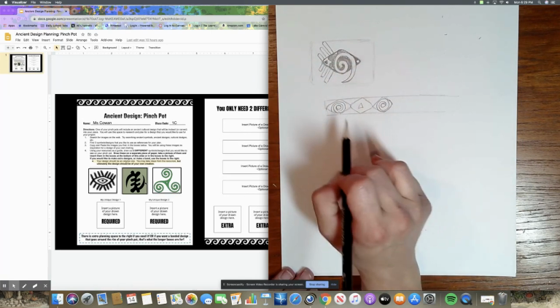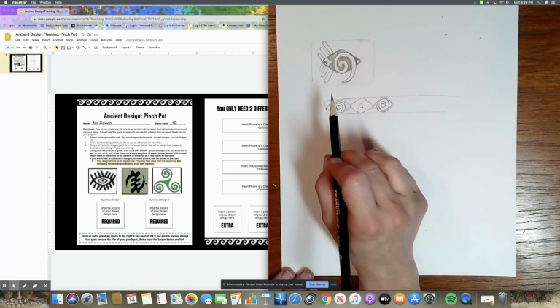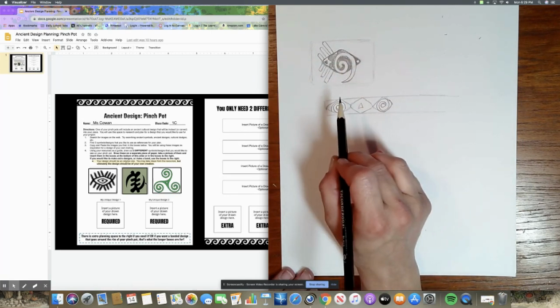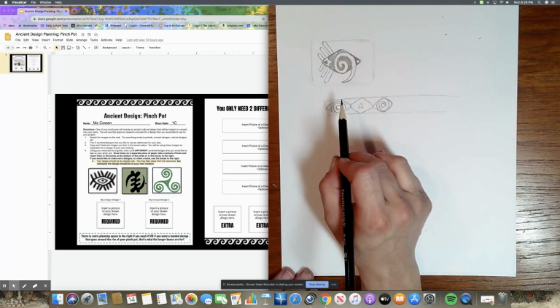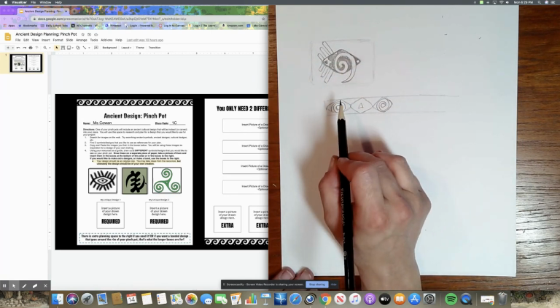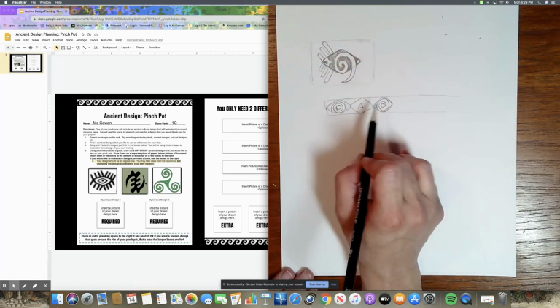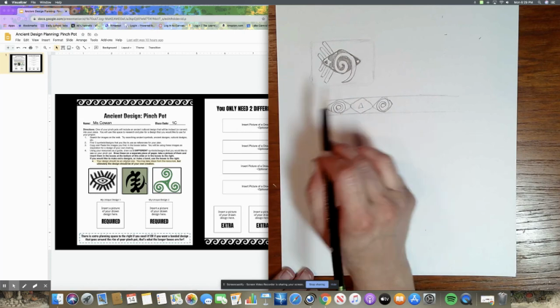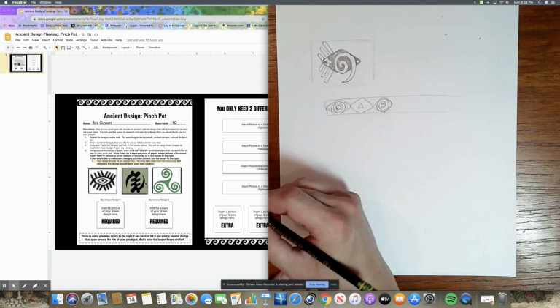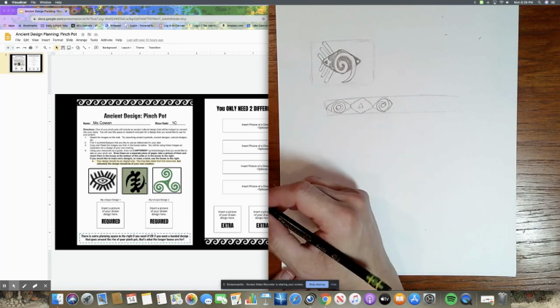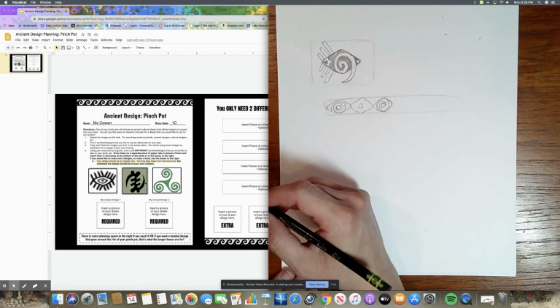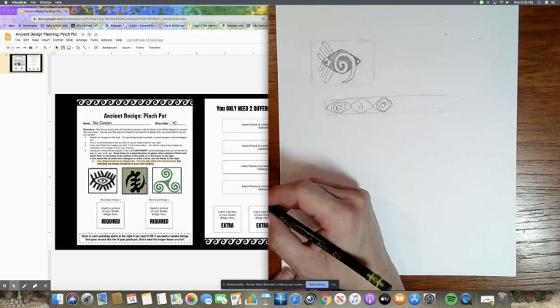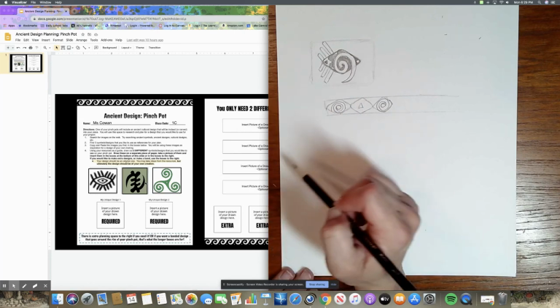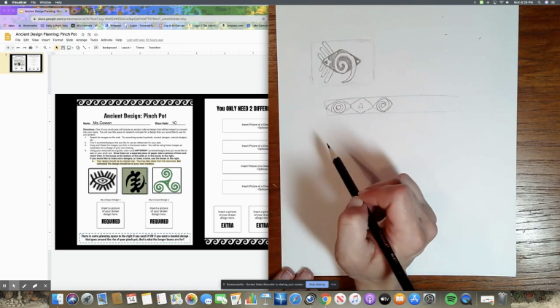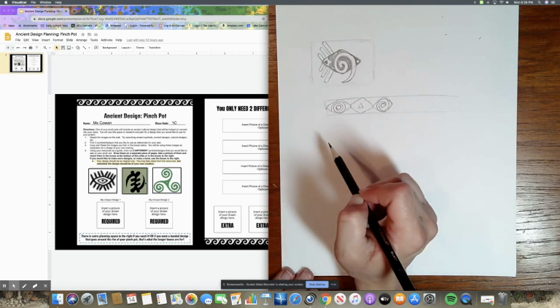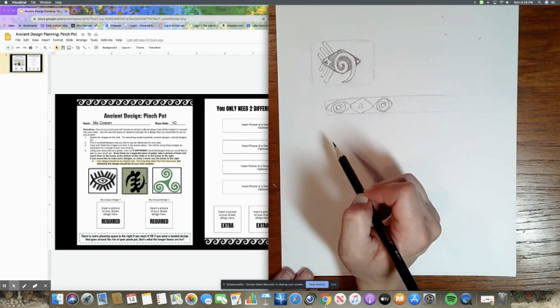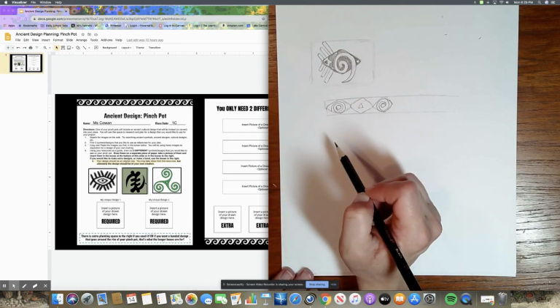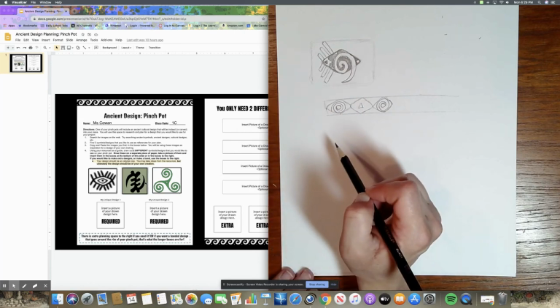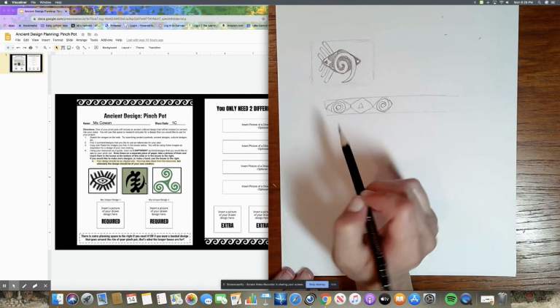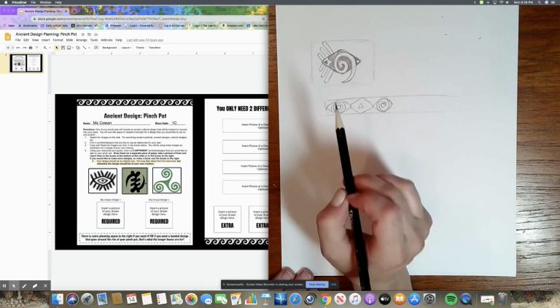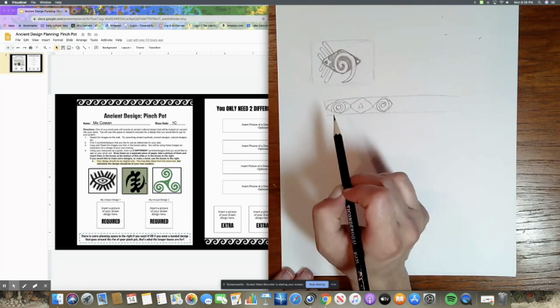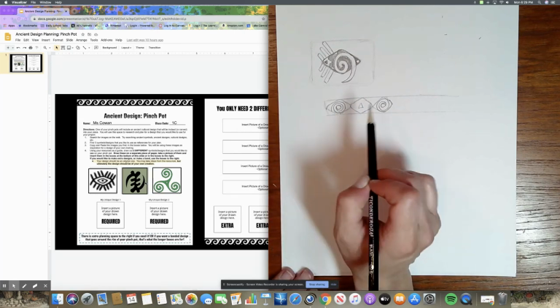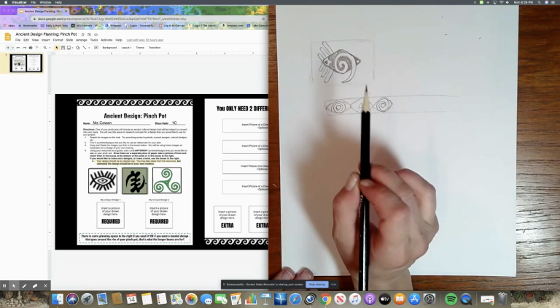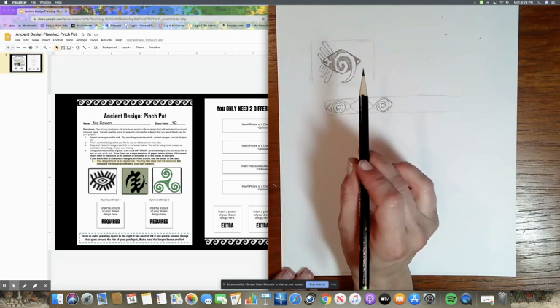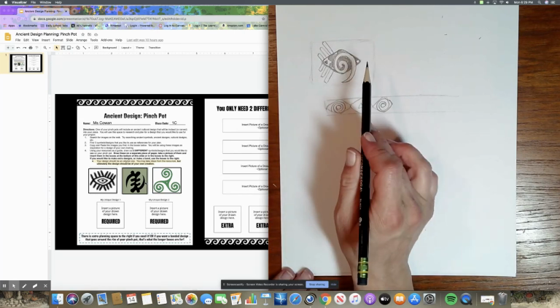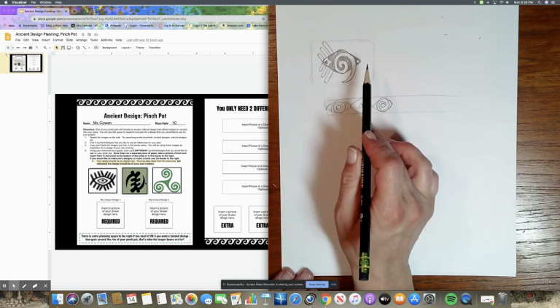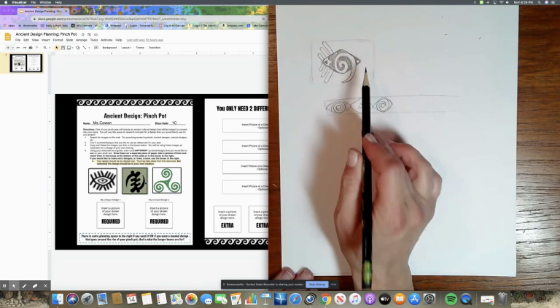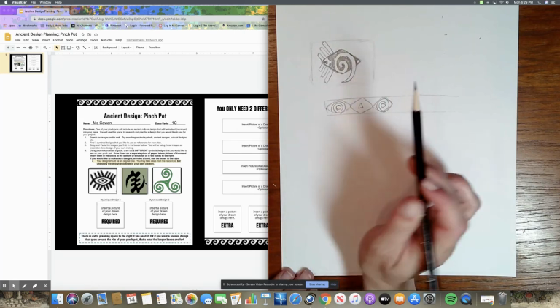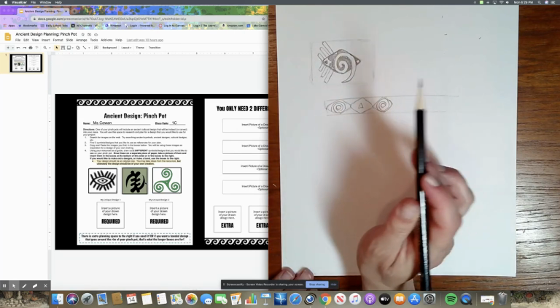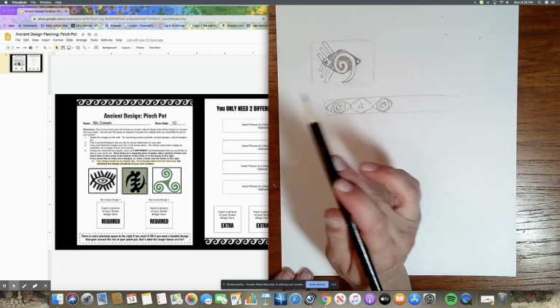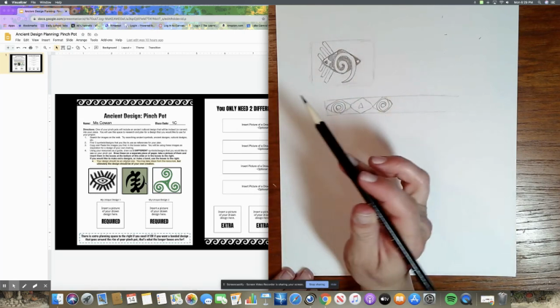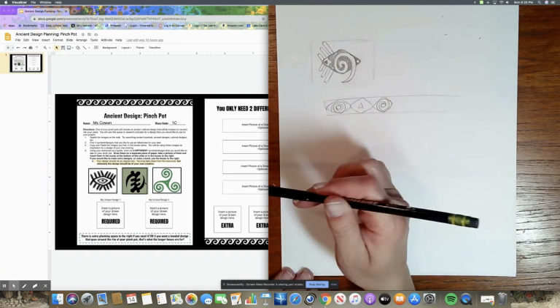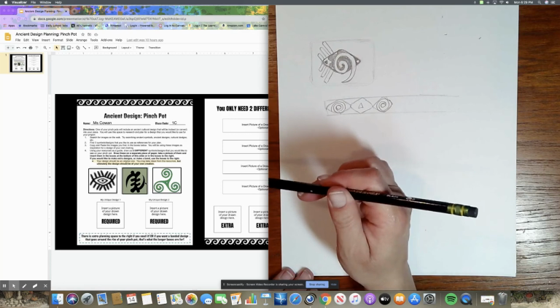You're going to come up with two different design ideas — they can either be two regular designs, two bands, or one of each.